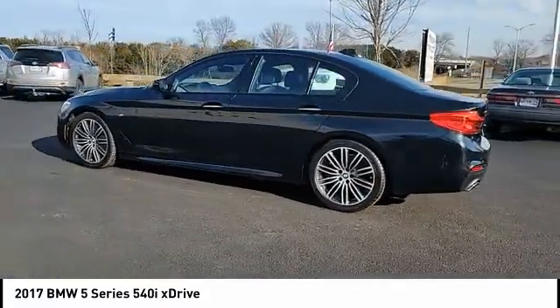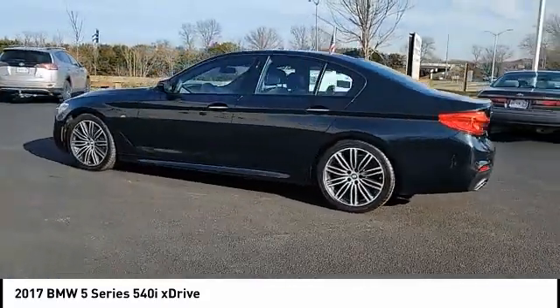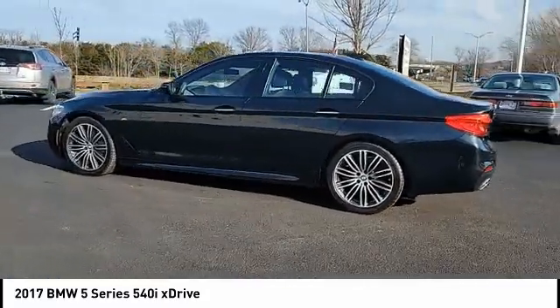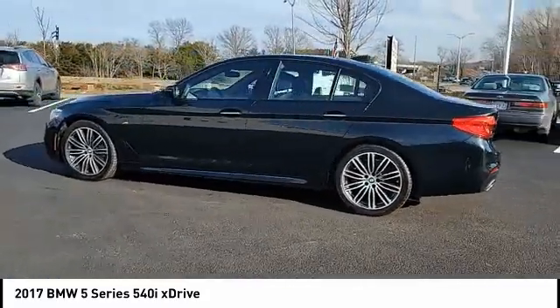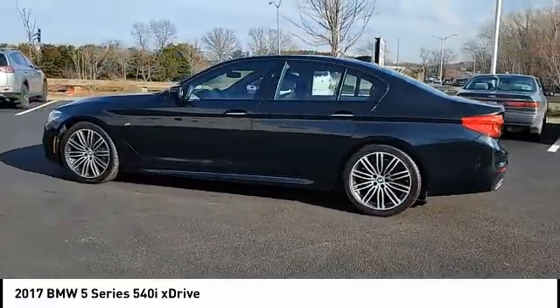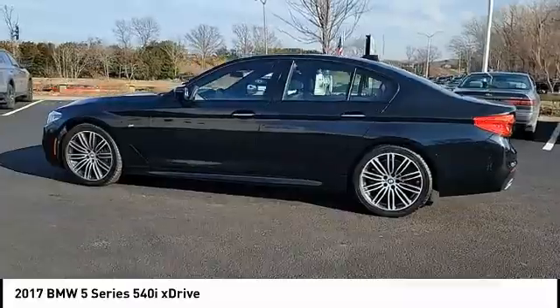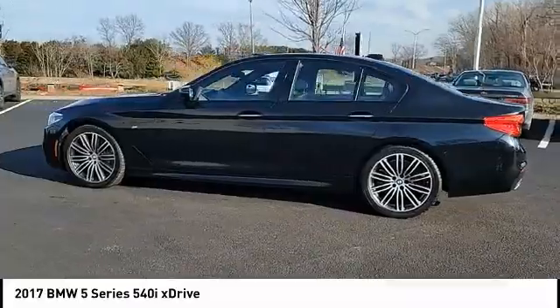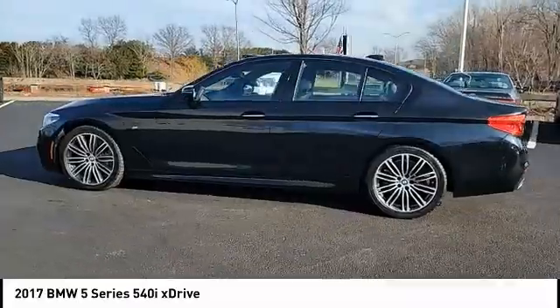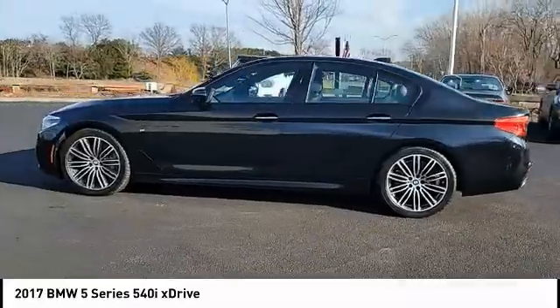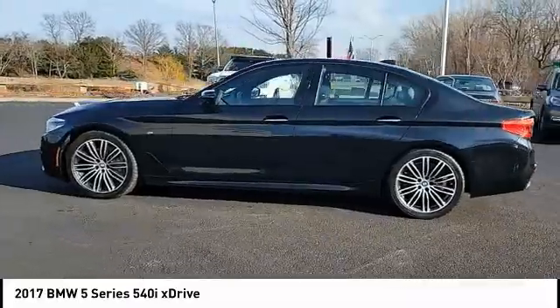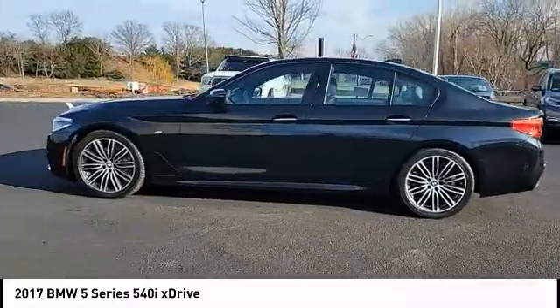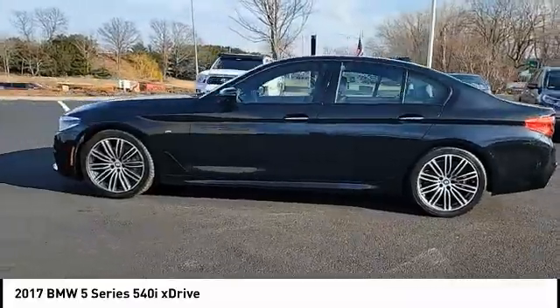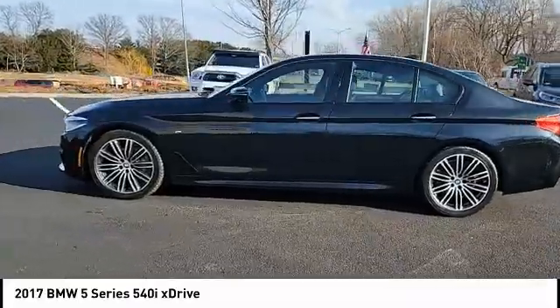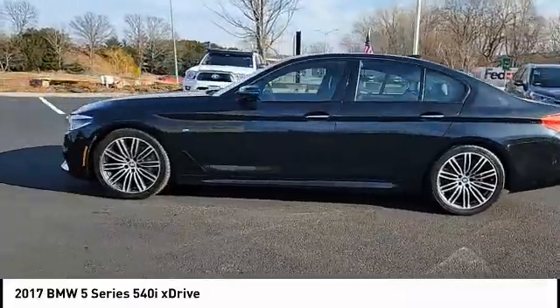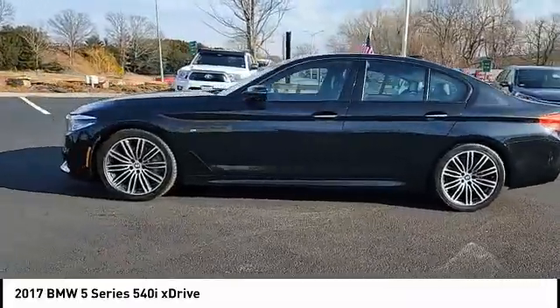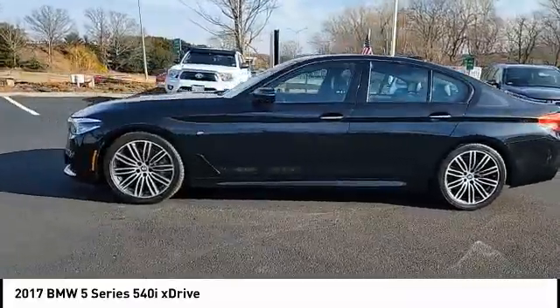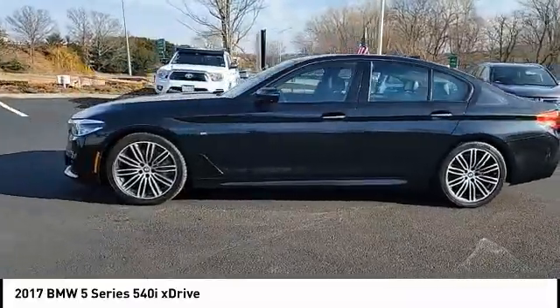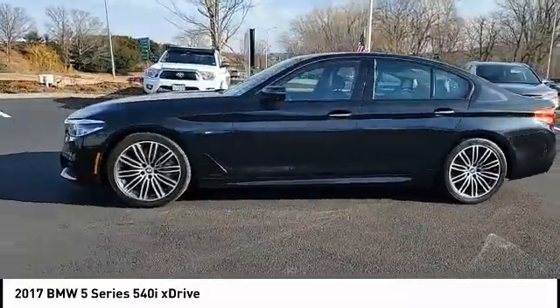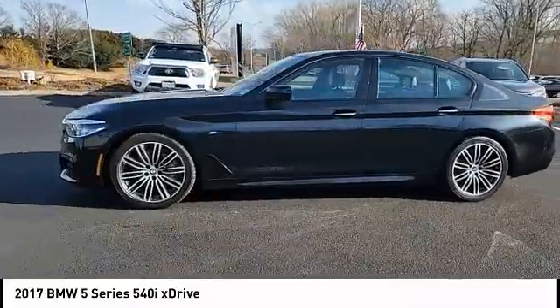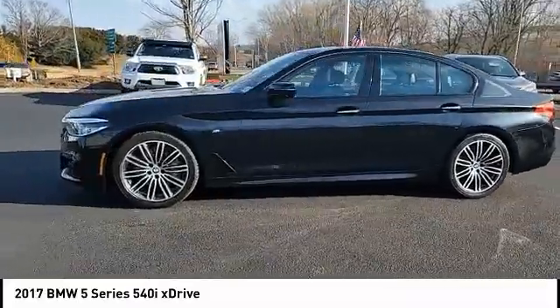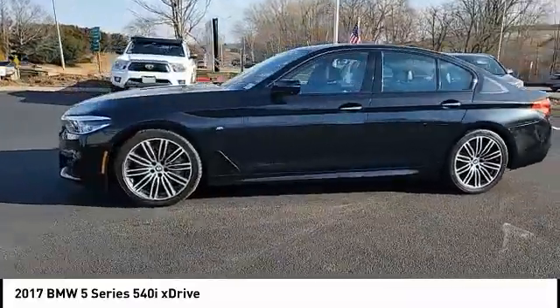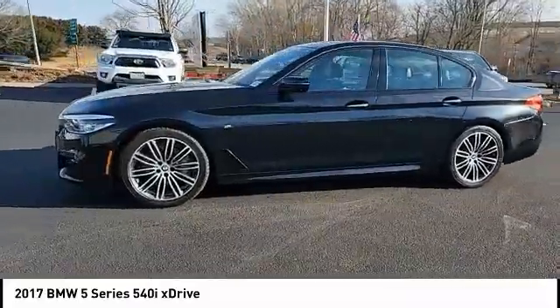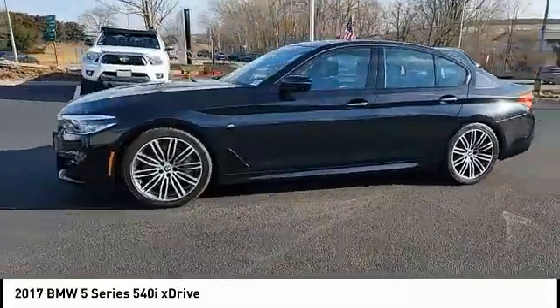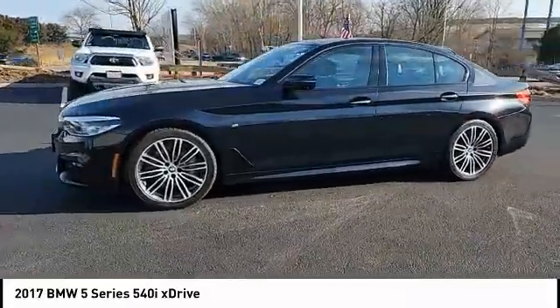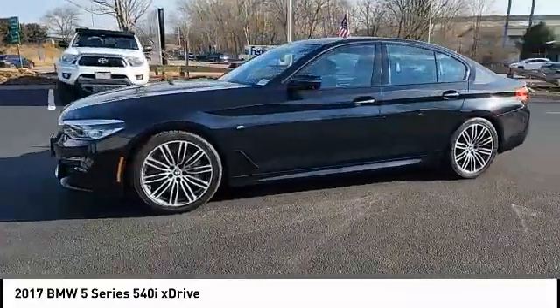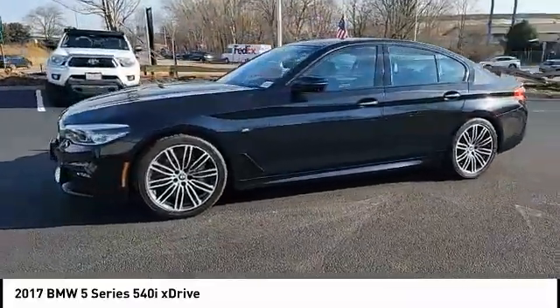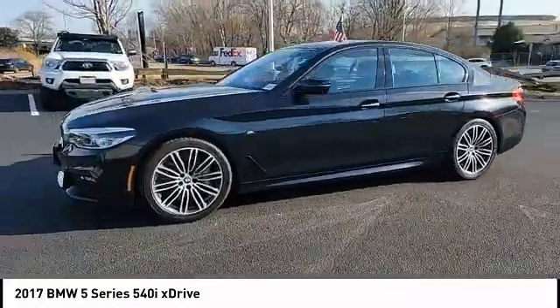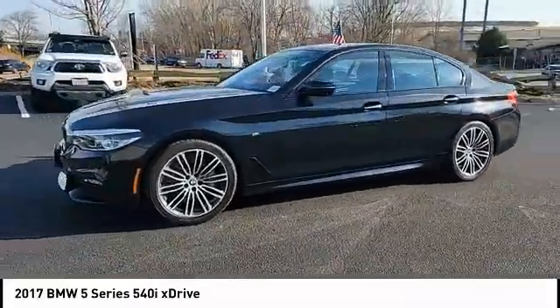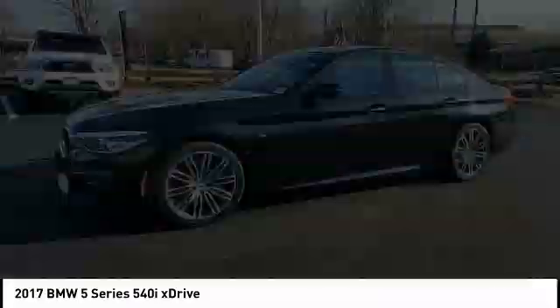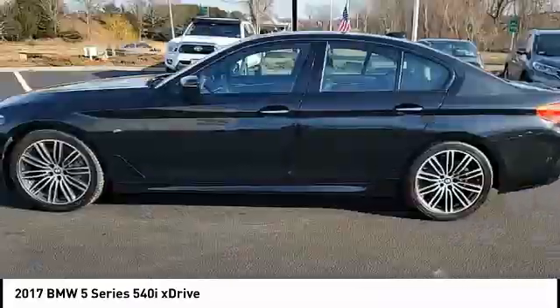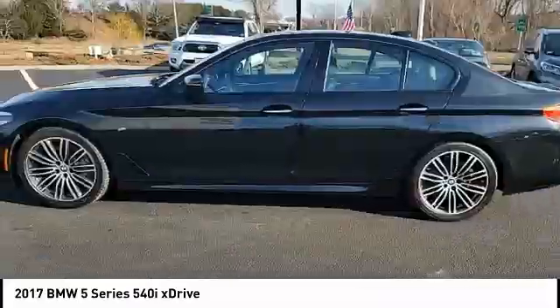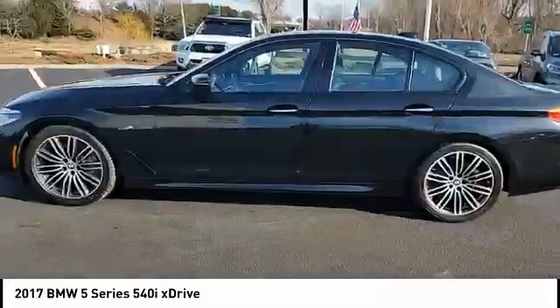Braking assist, regenerative braking system, ambient lighting, power brakes. Come see the car for yourself.